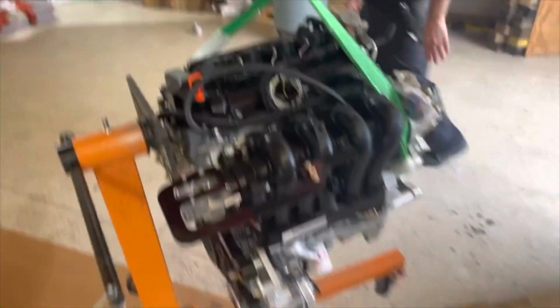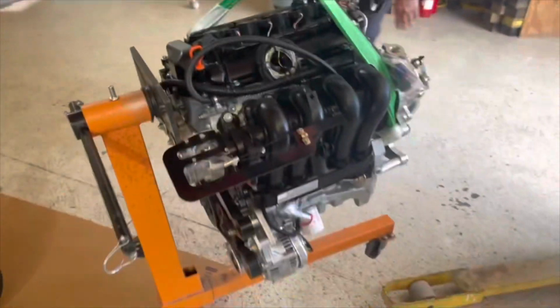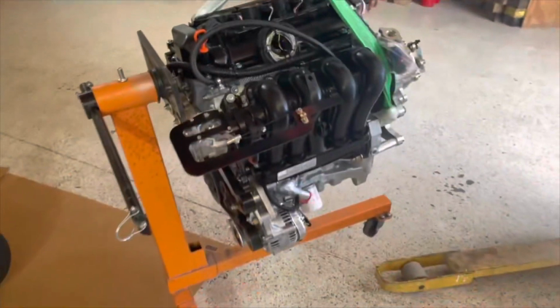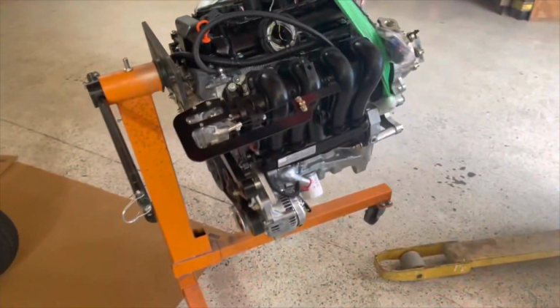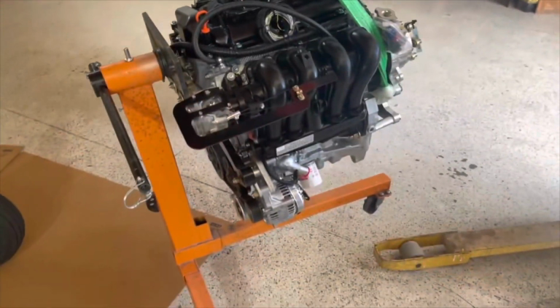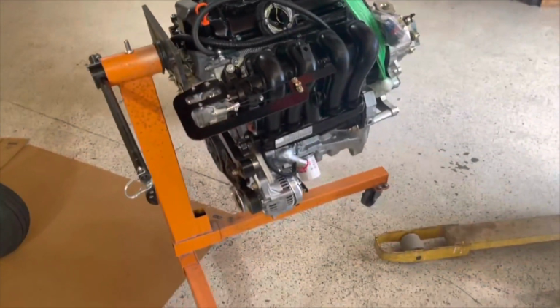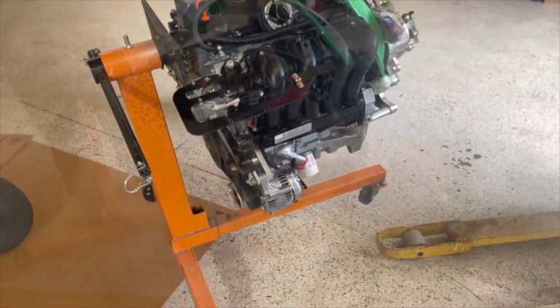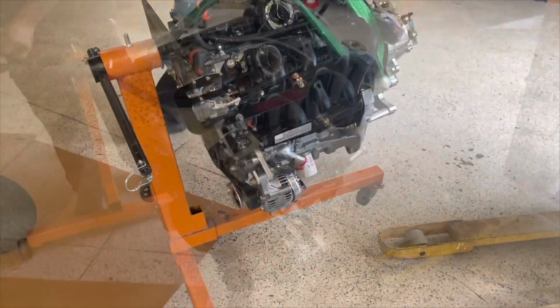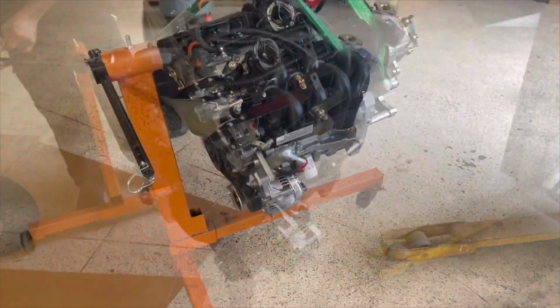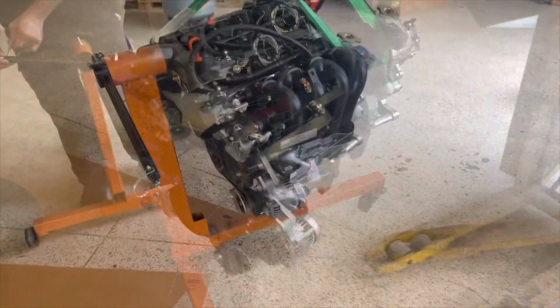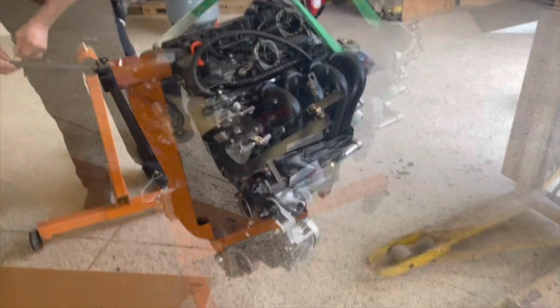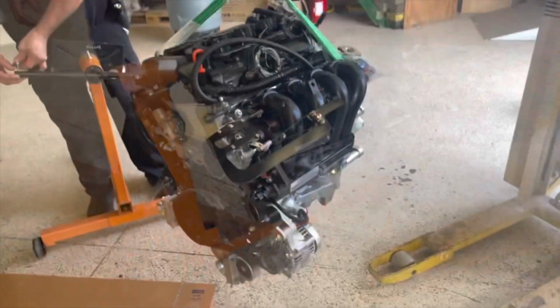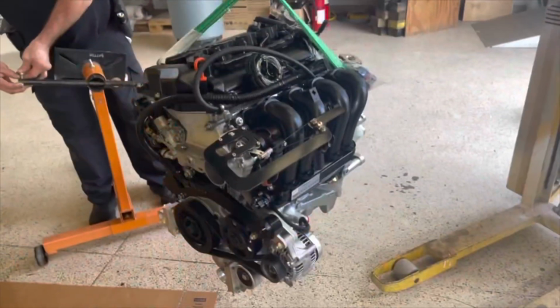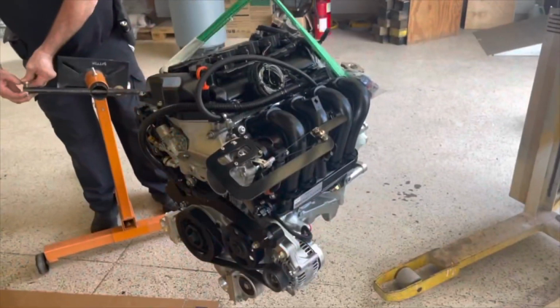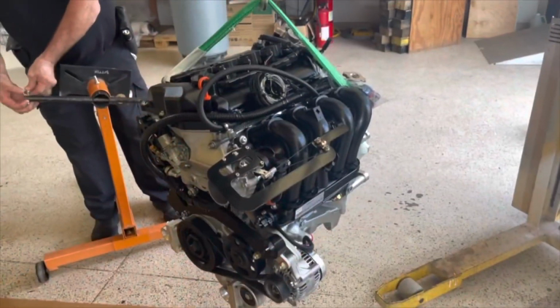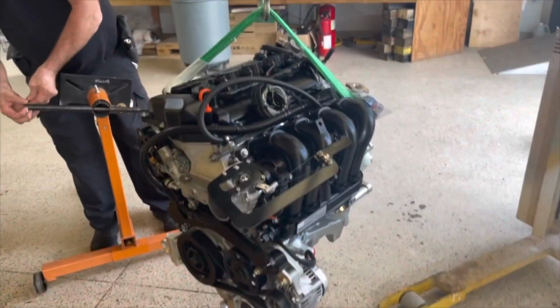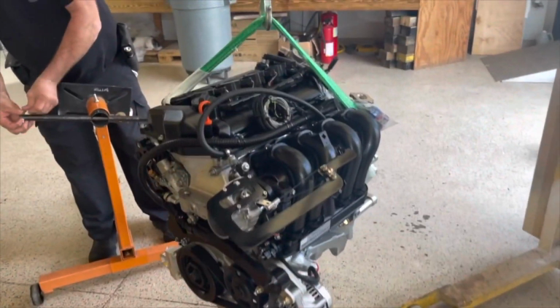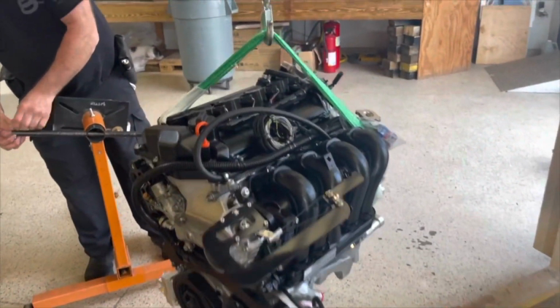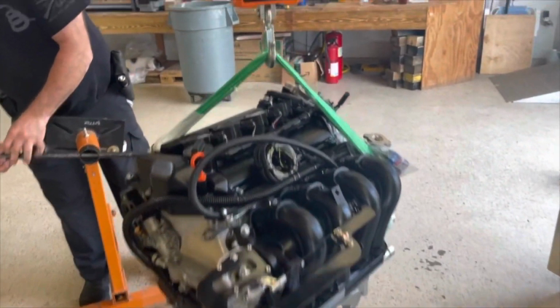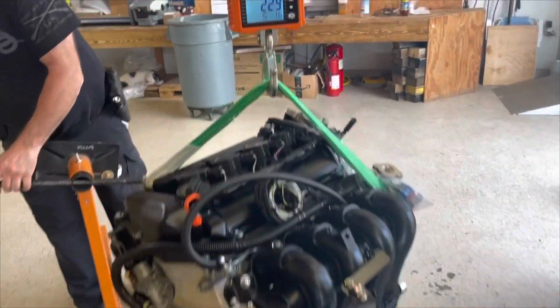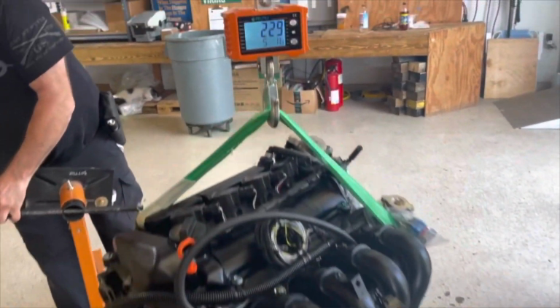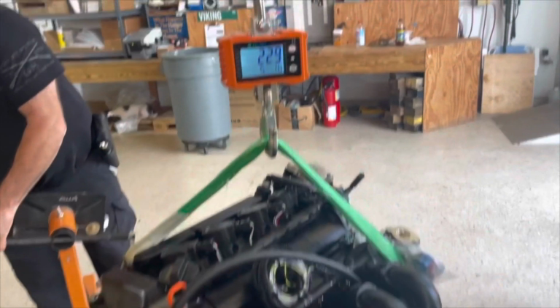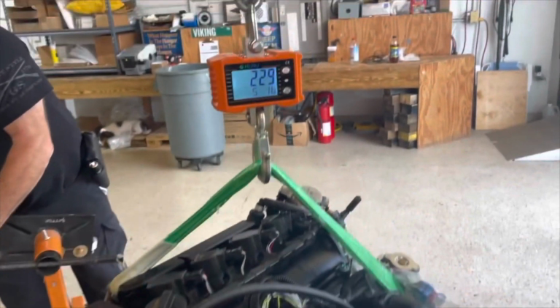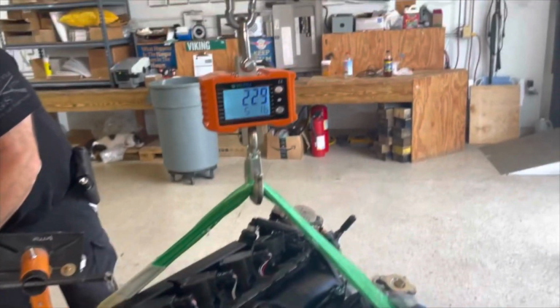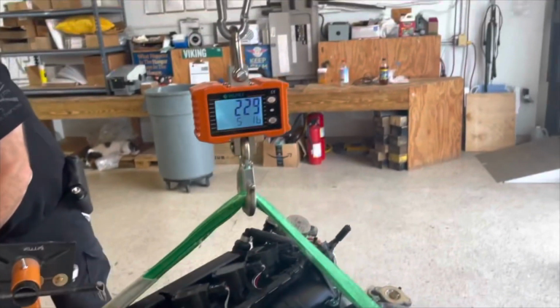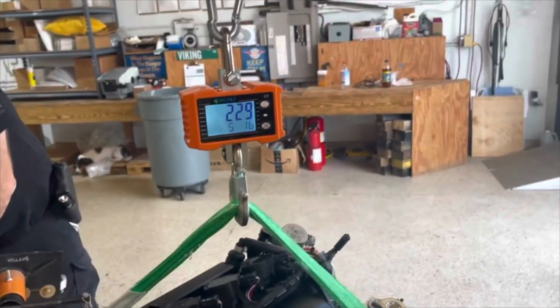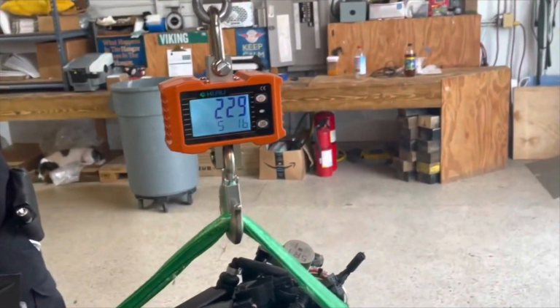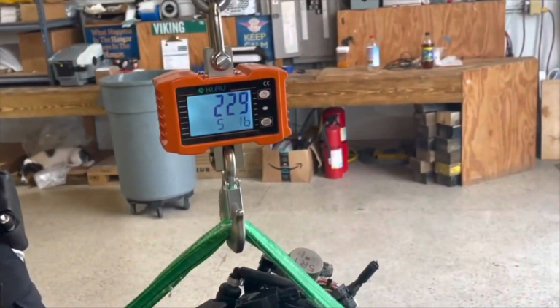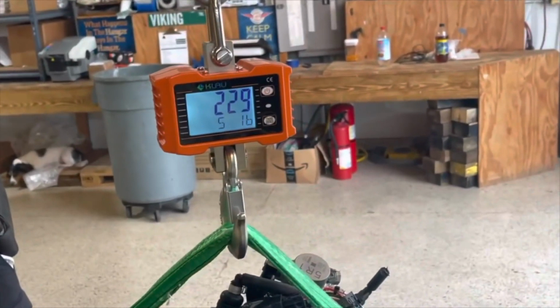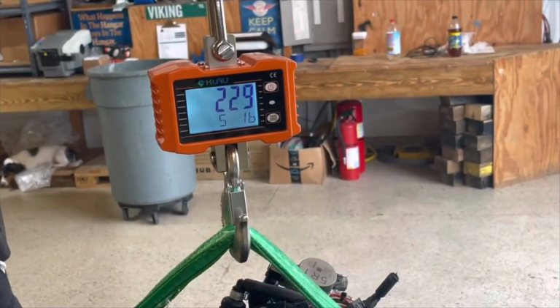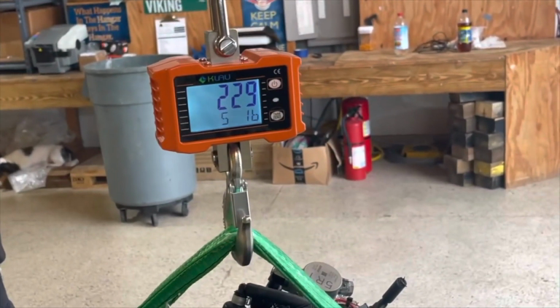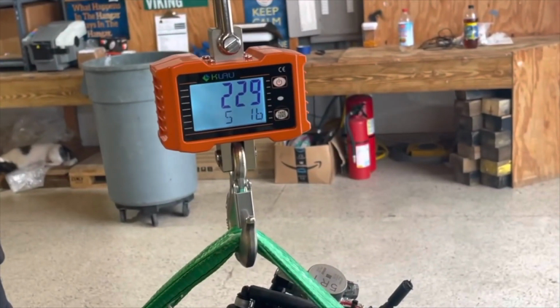Now let's remove the sand. With the oil, we've got 229 pounds.